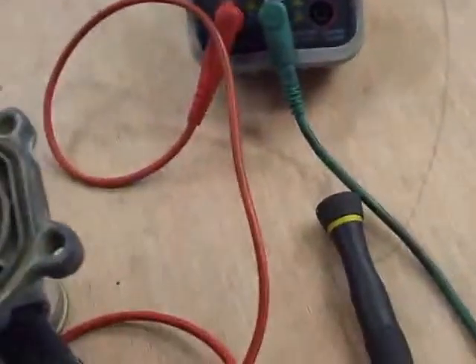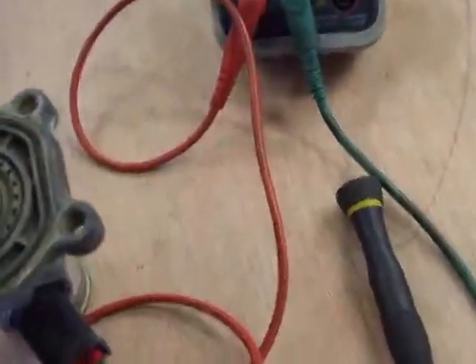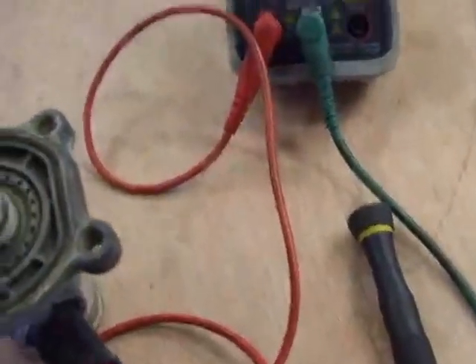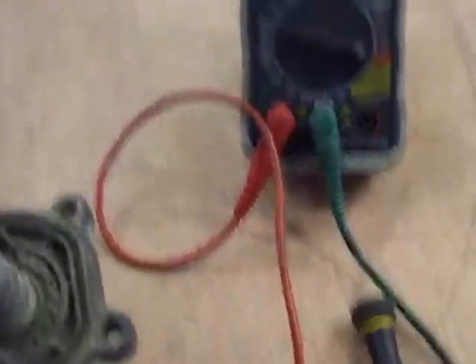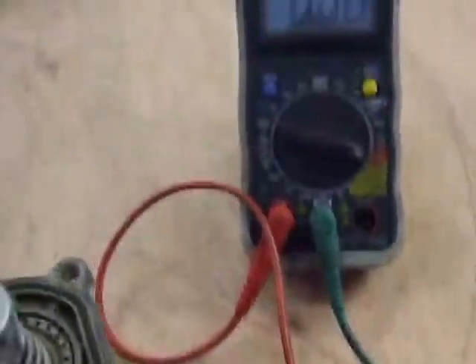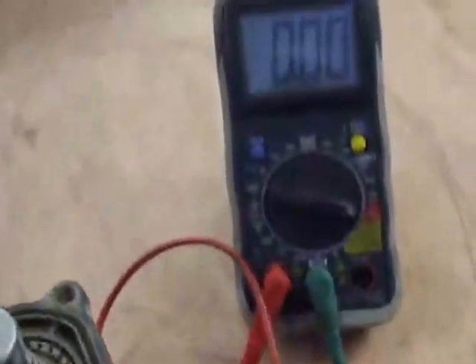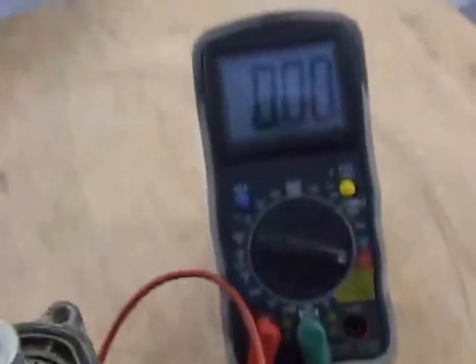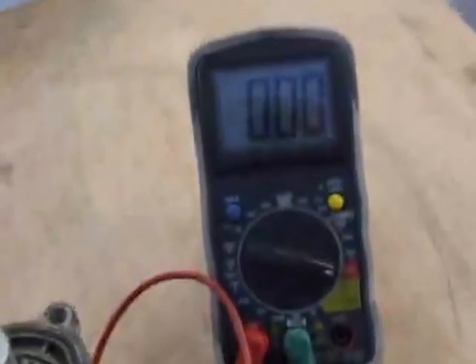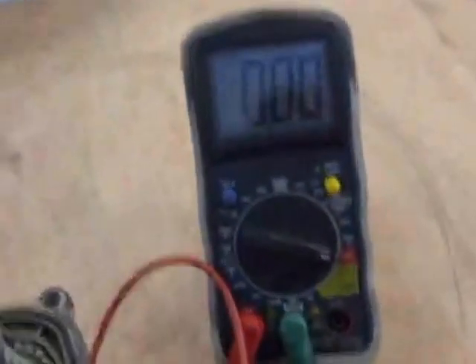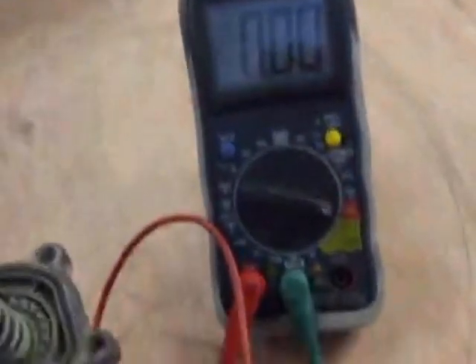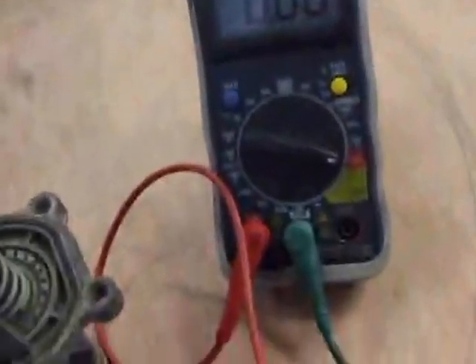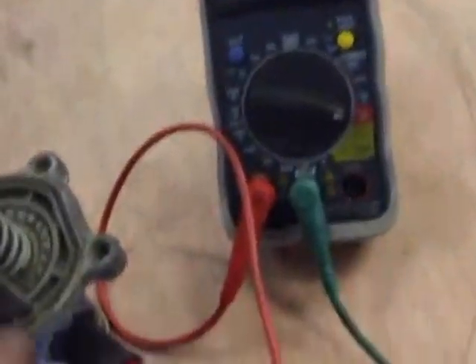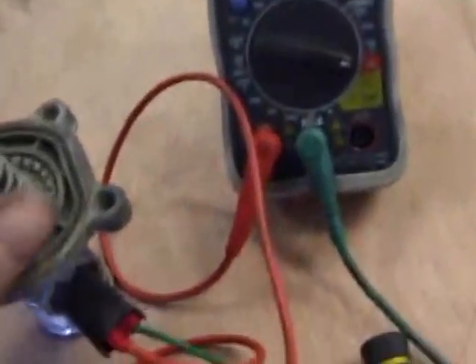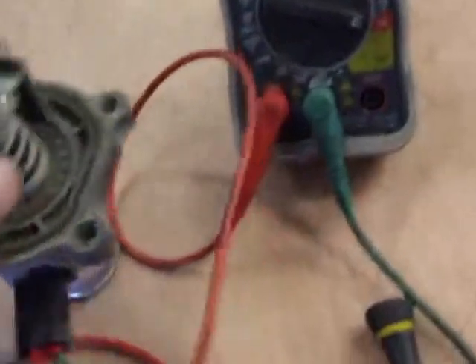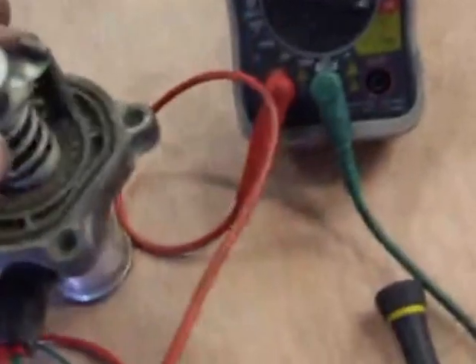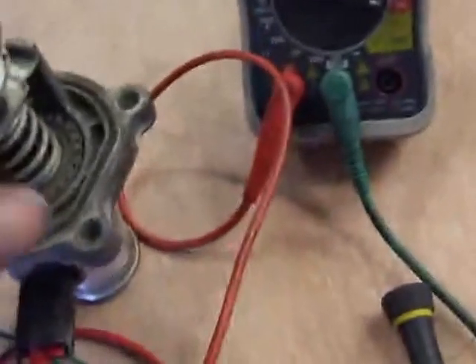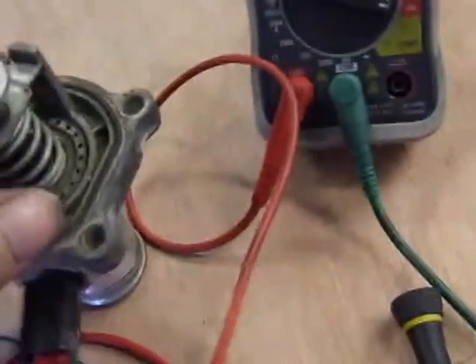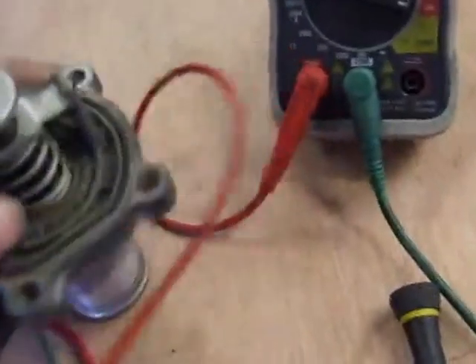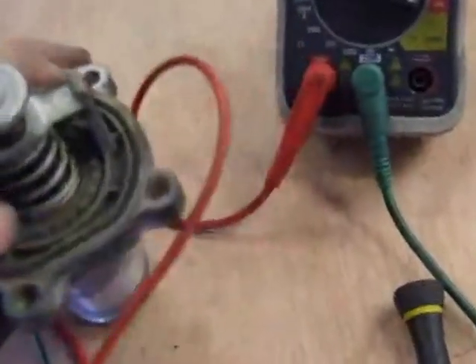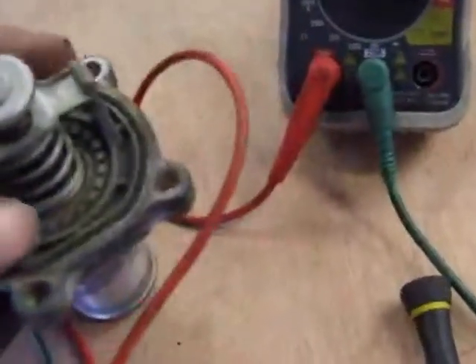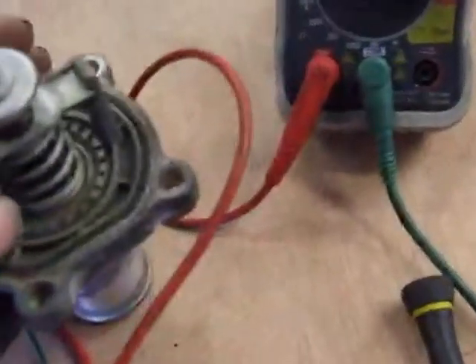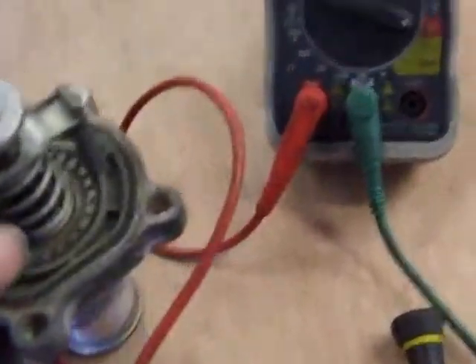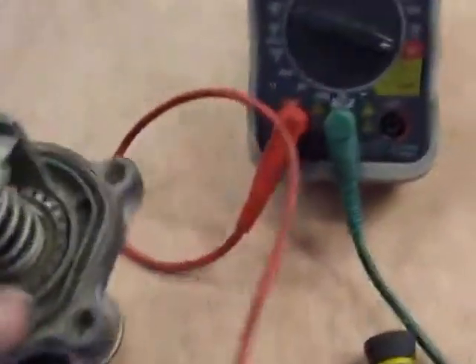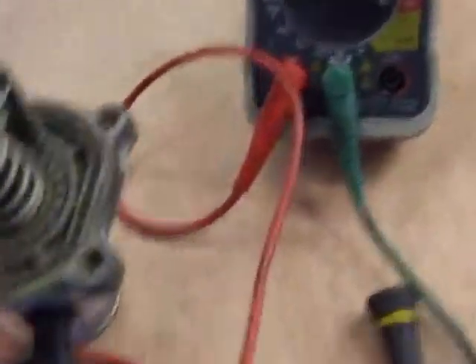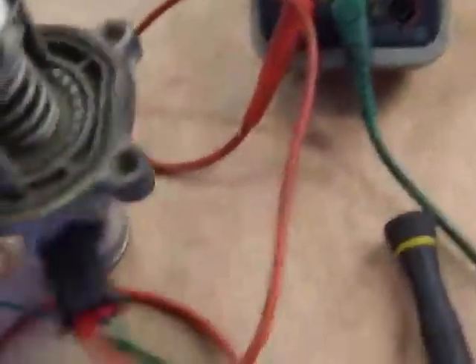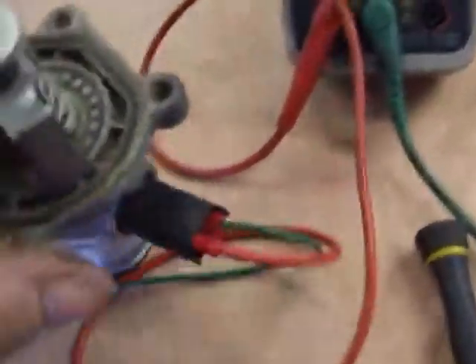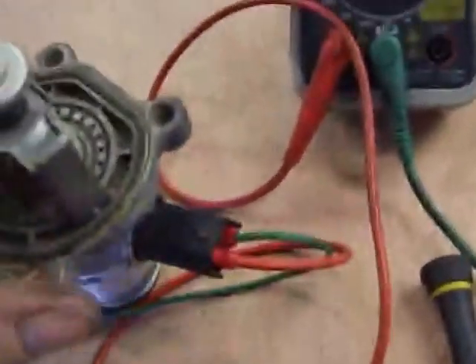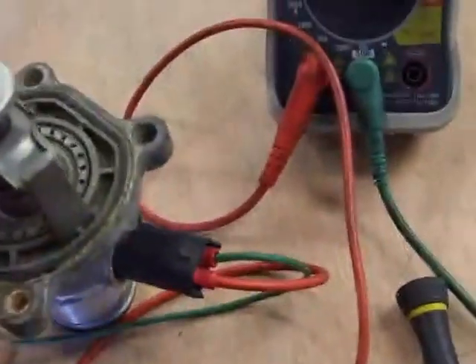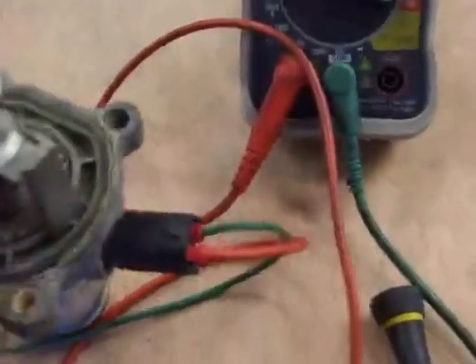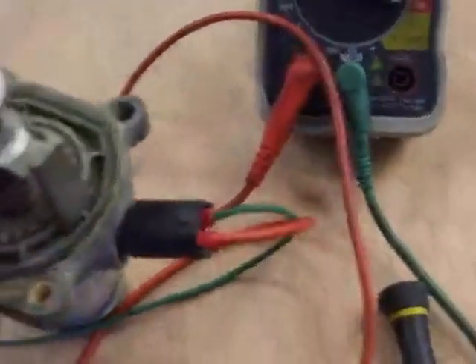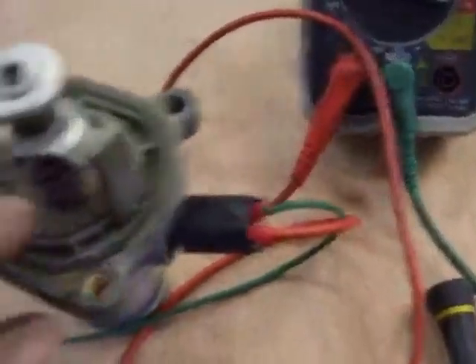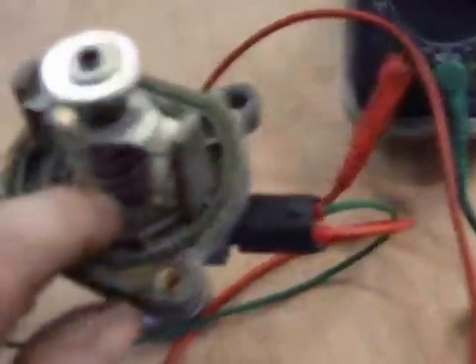I've set it up like this. This failed mechanically, not electrically — it works electrically.